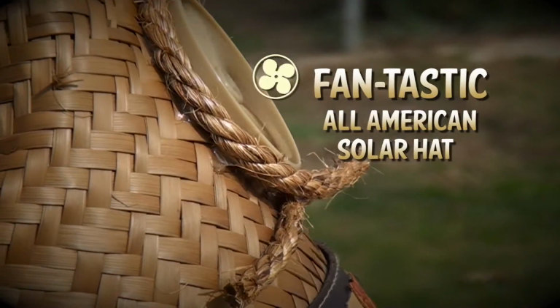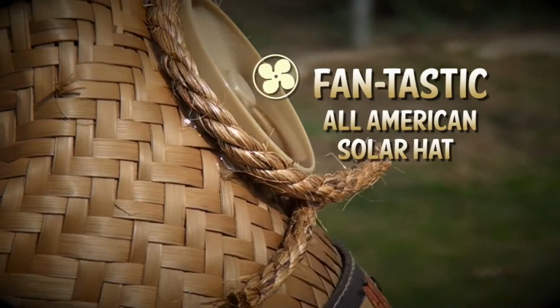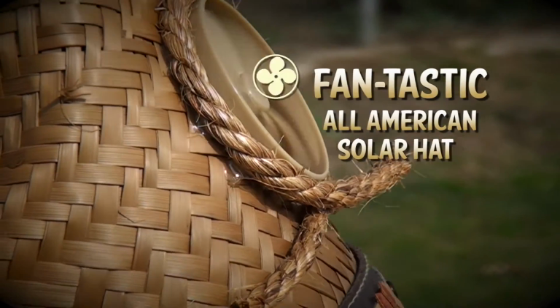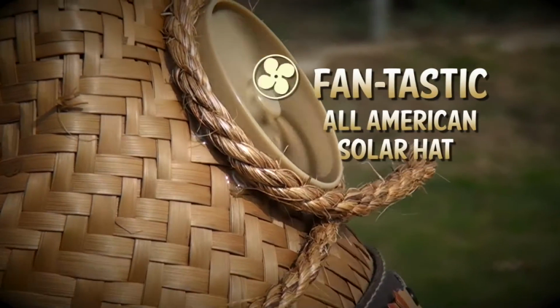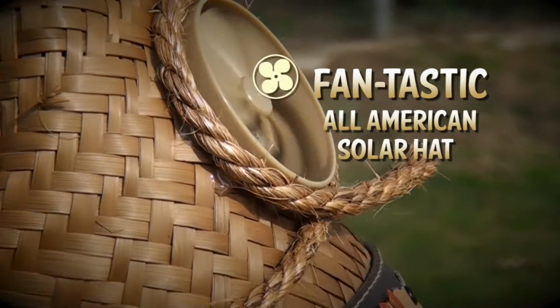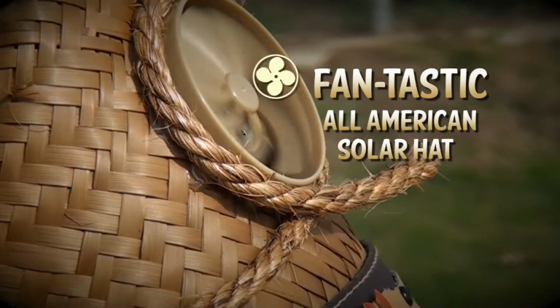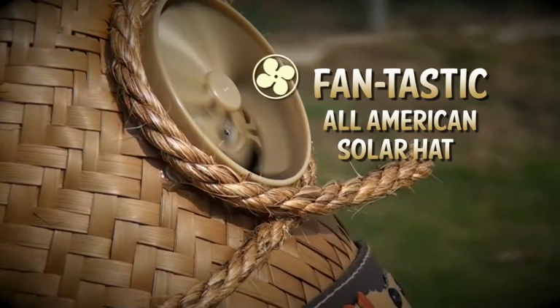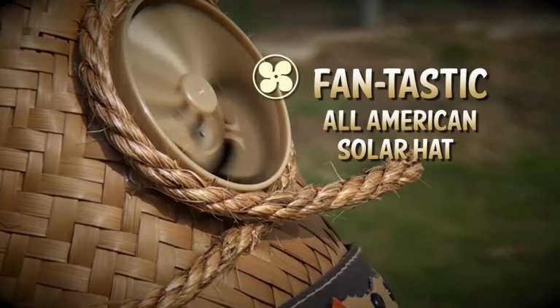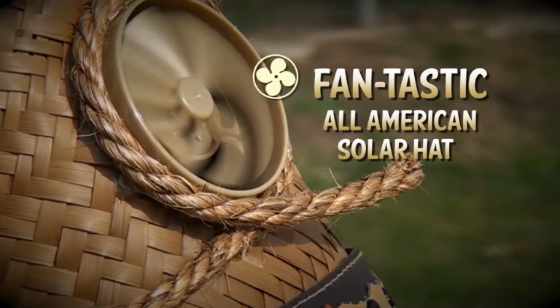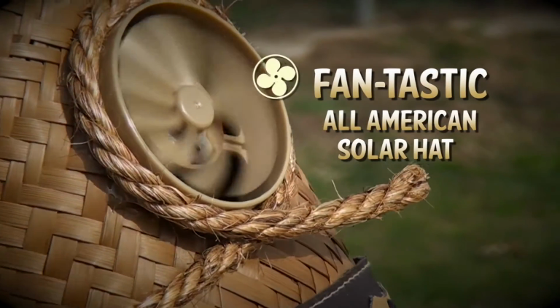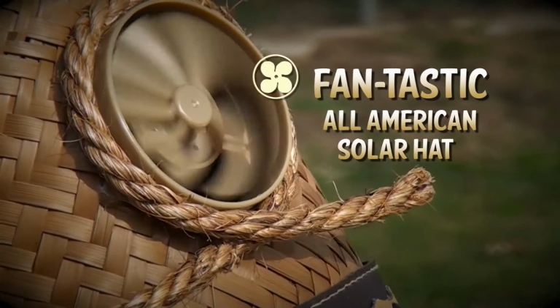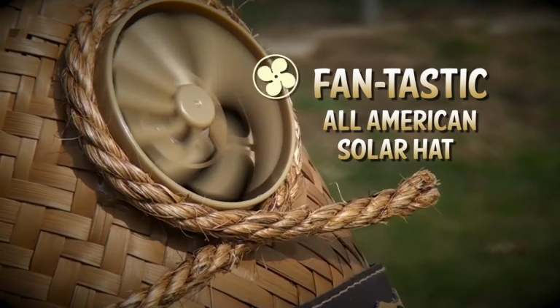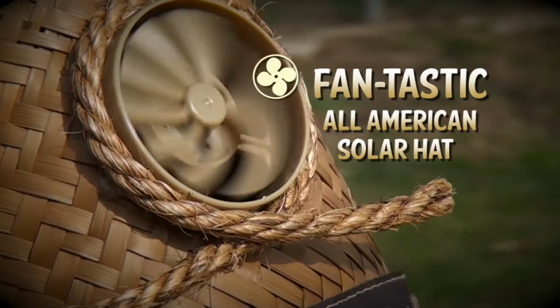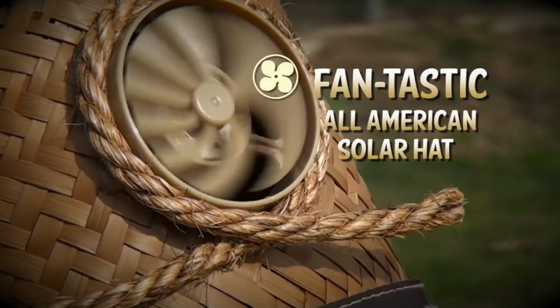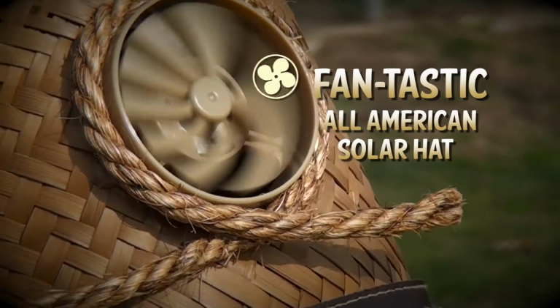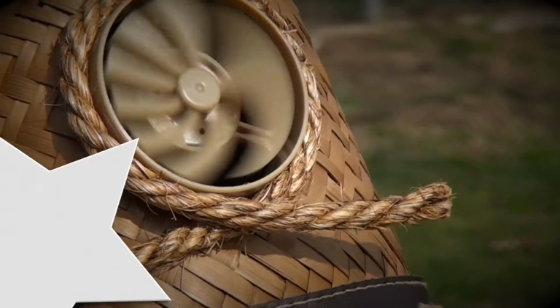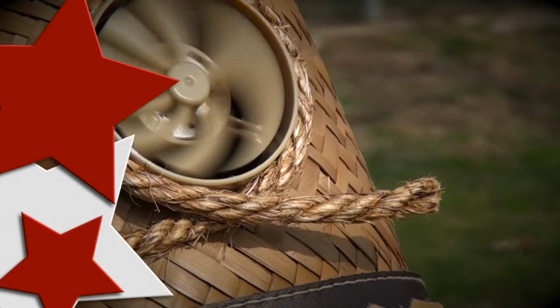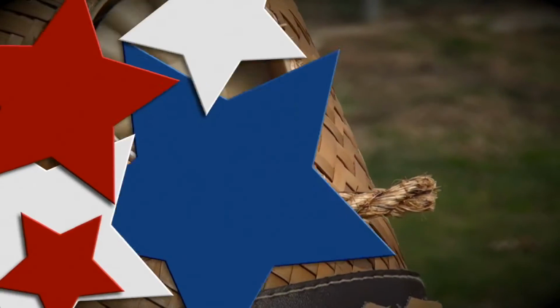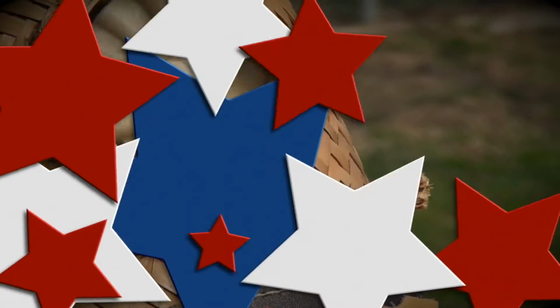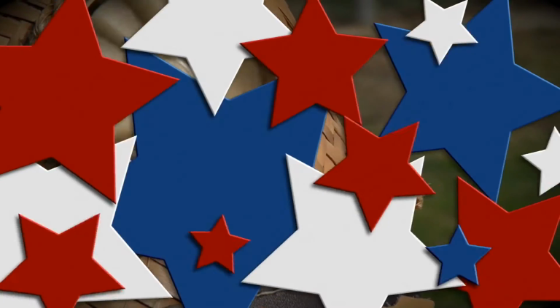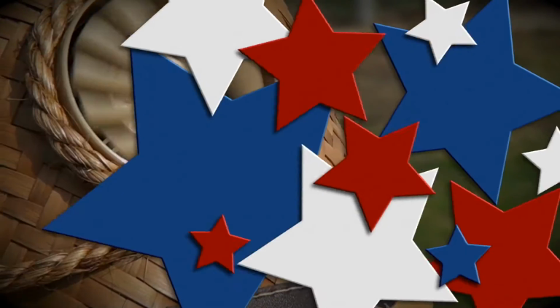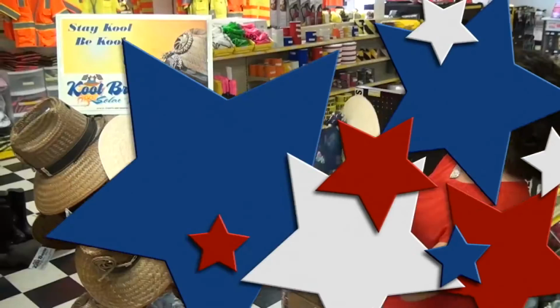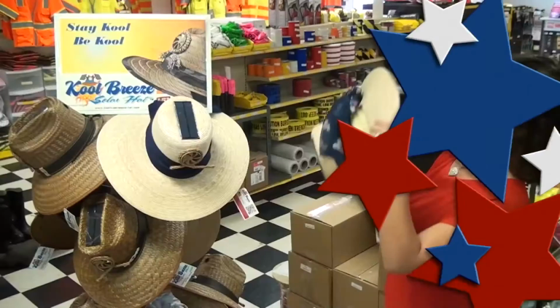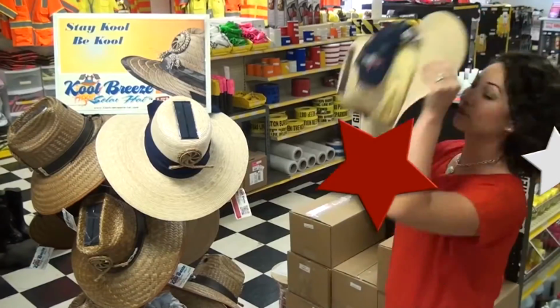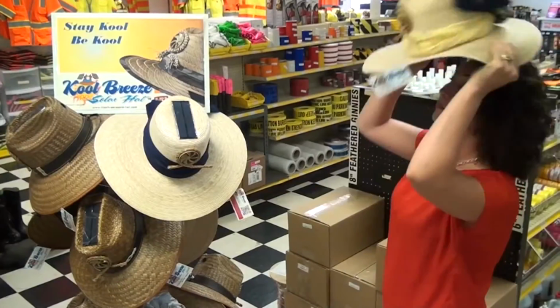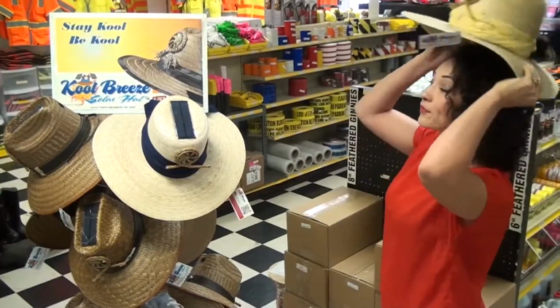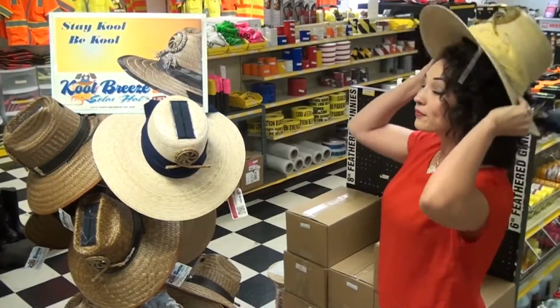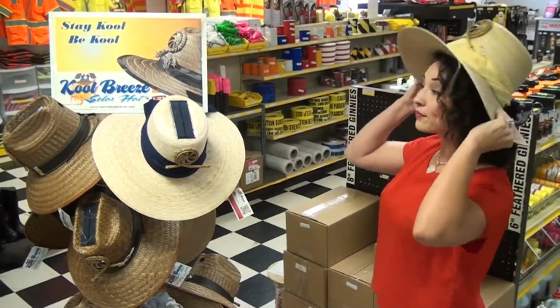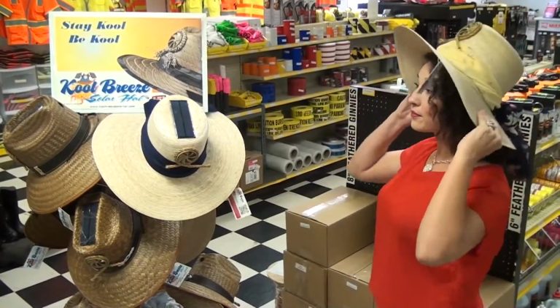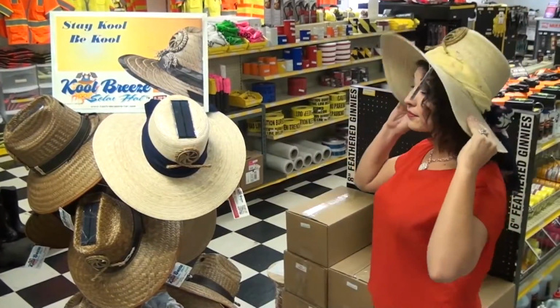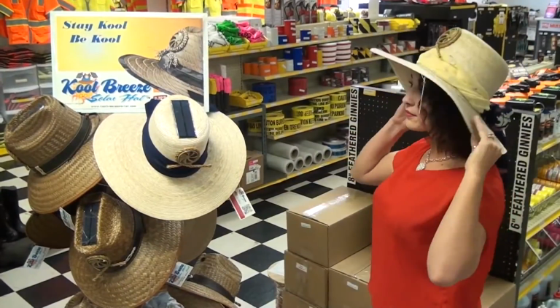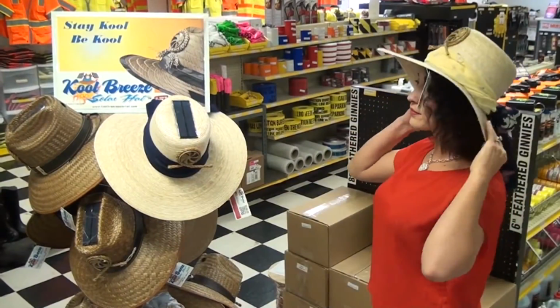It's fantastic and all-American. The Cool Breeze Solar Hat.